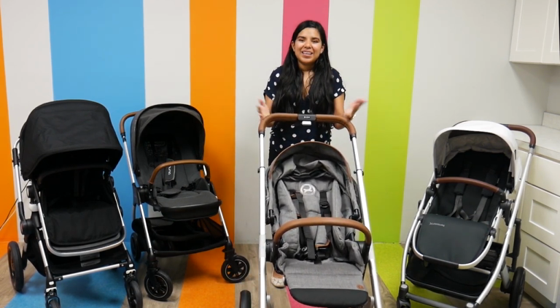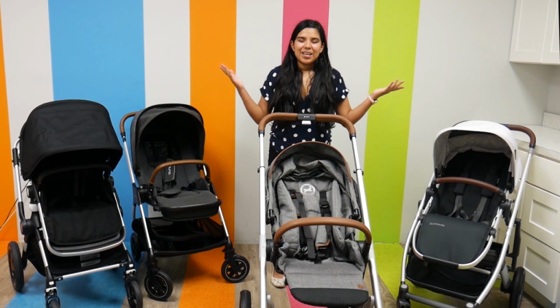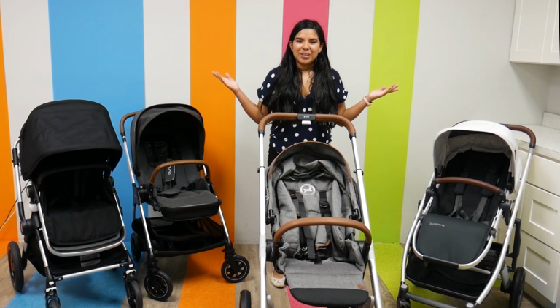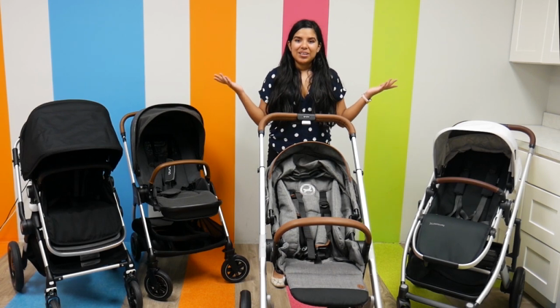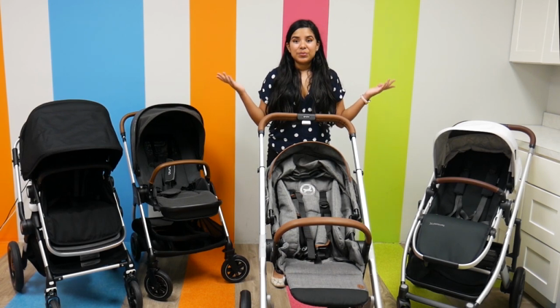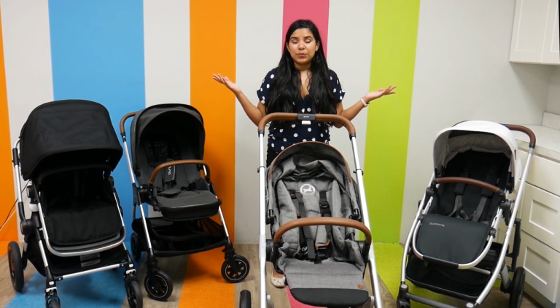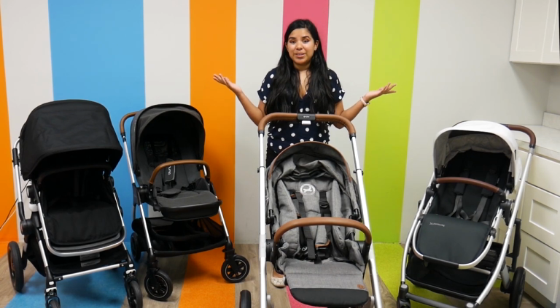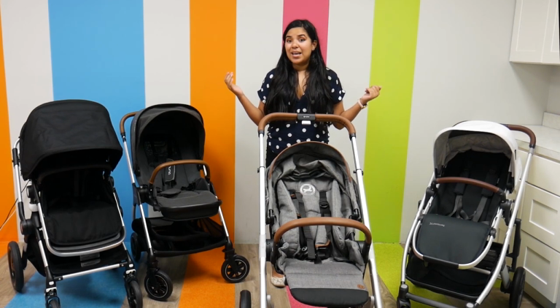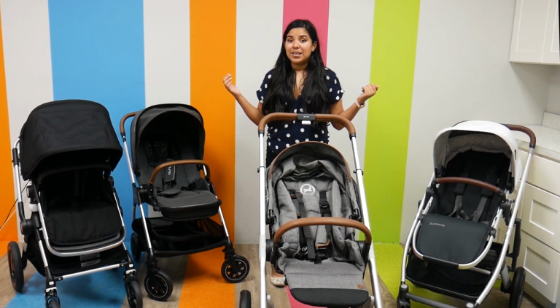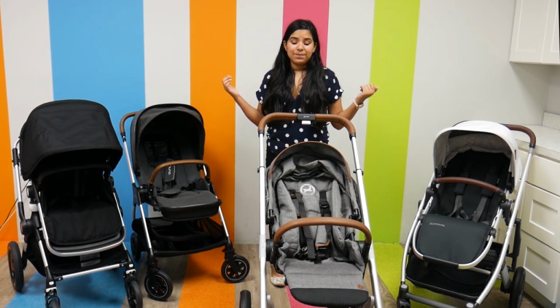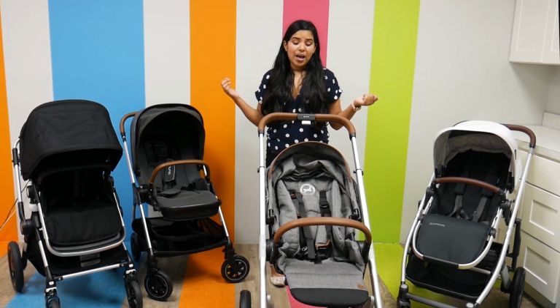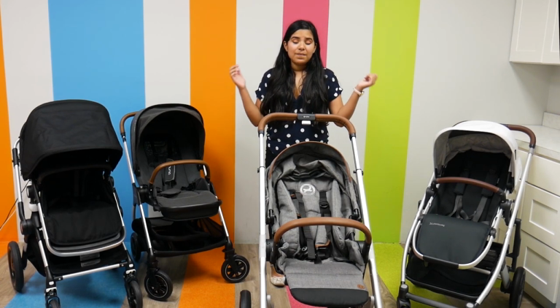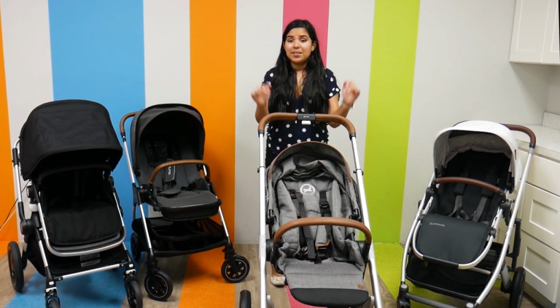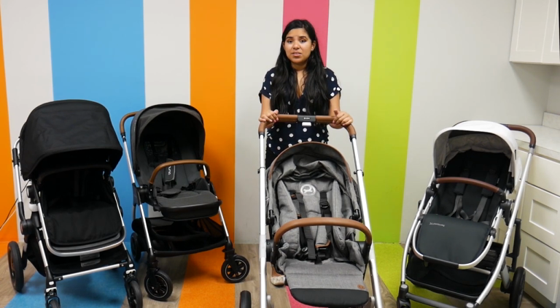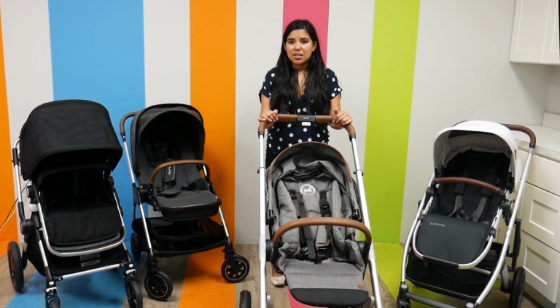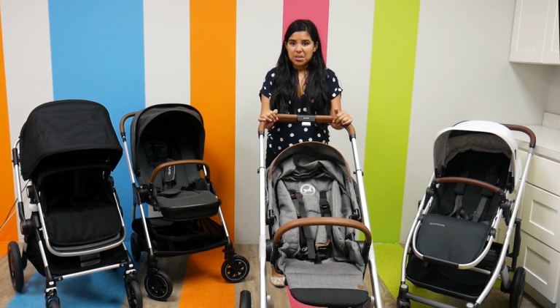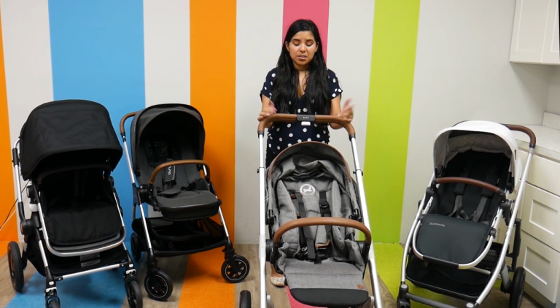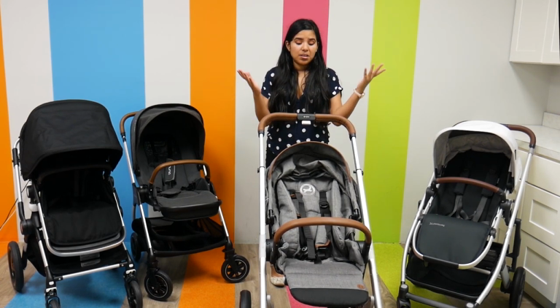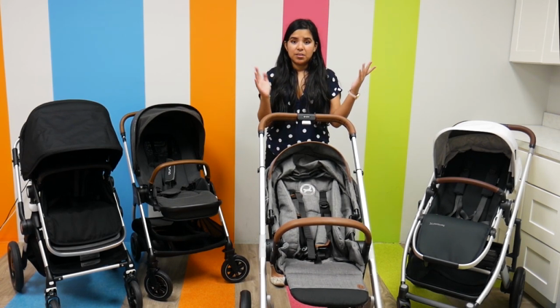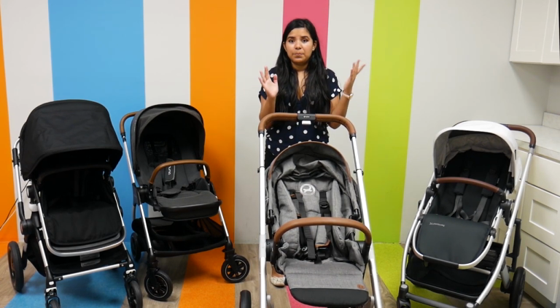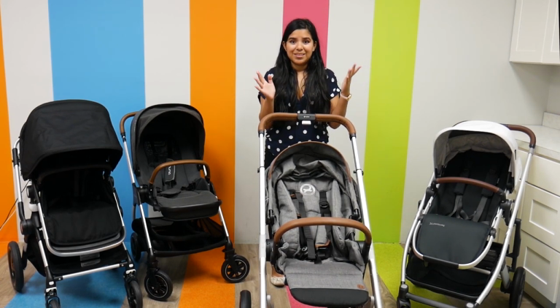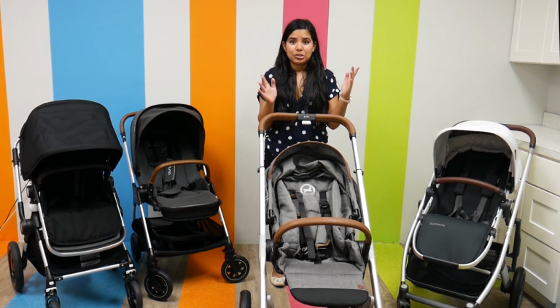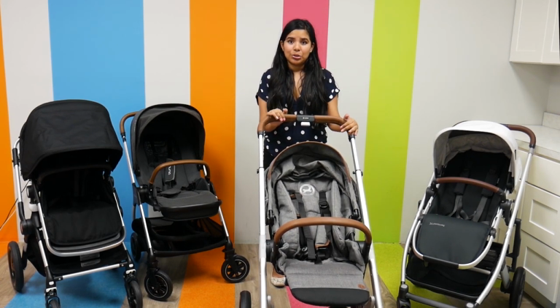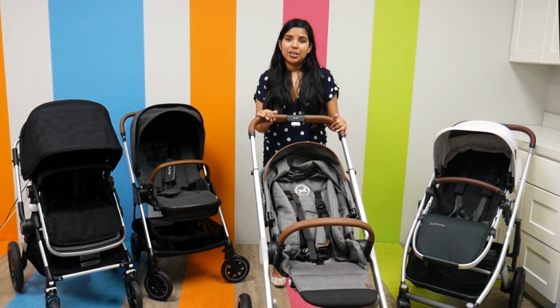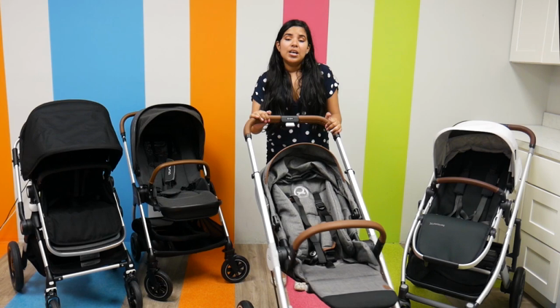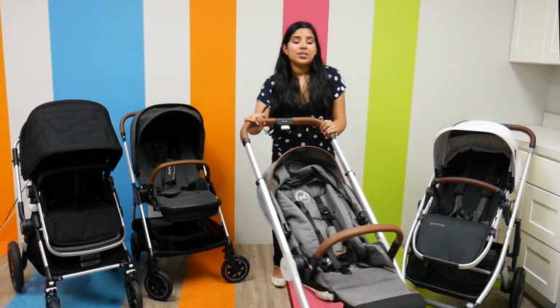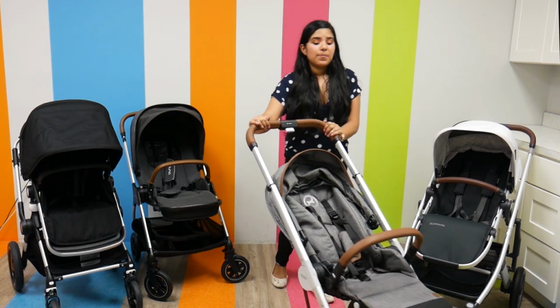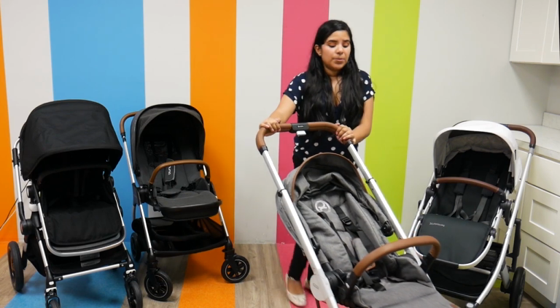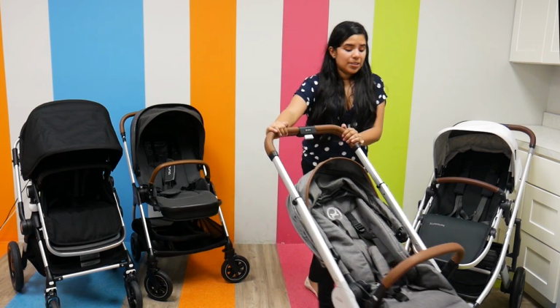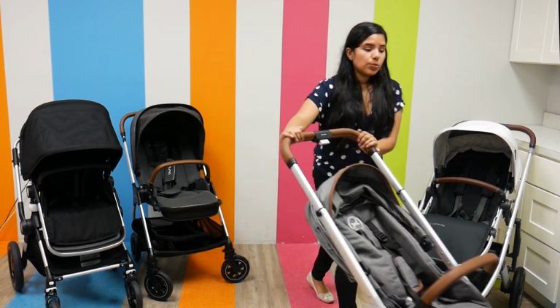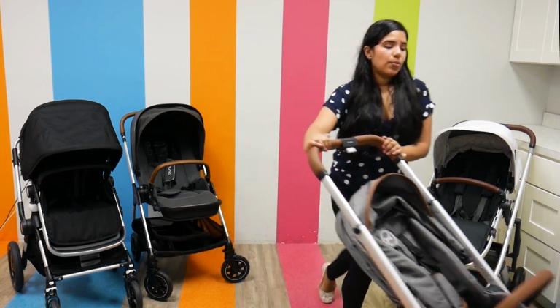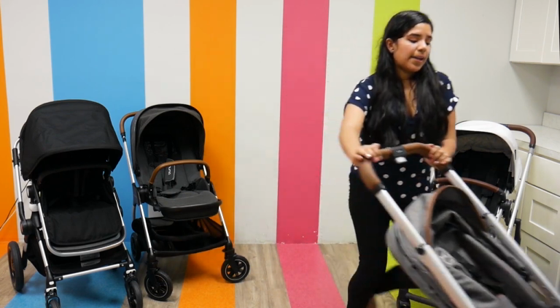It retails for $449.95, and it's just an amazing mid-sized stroller.